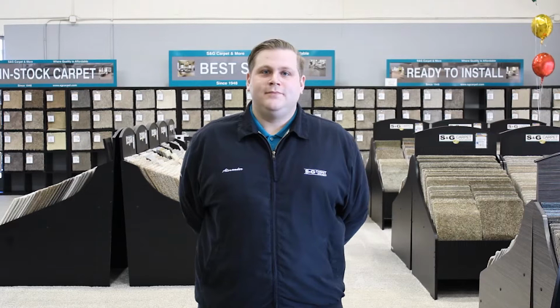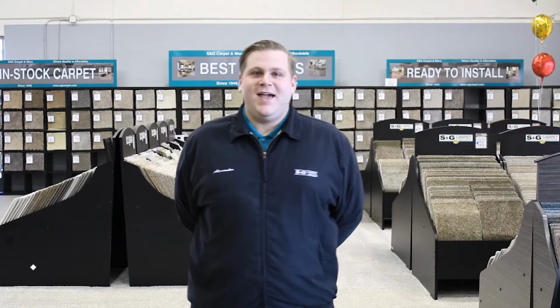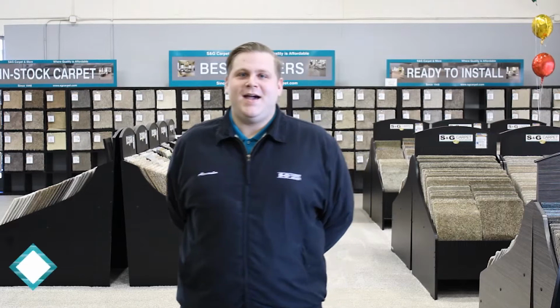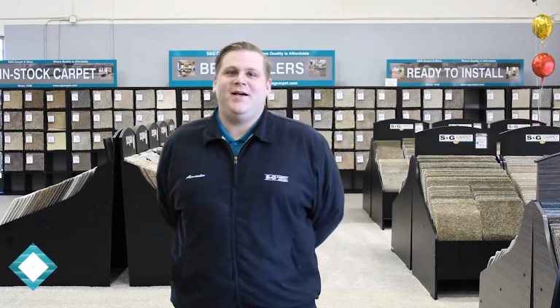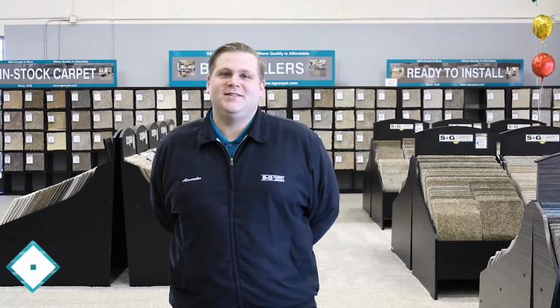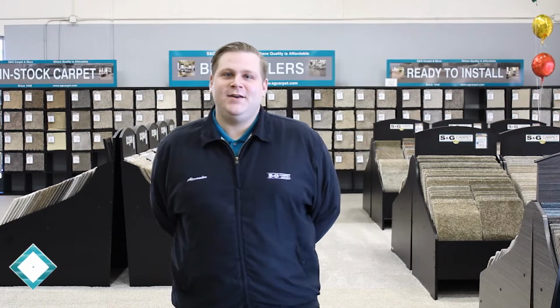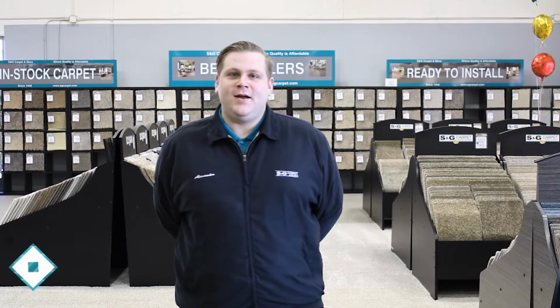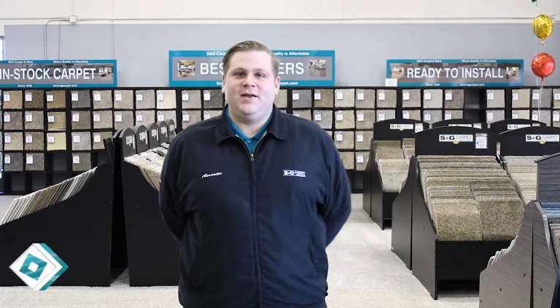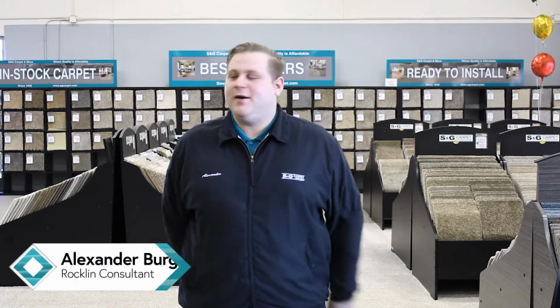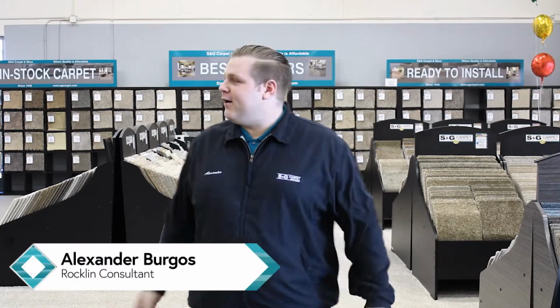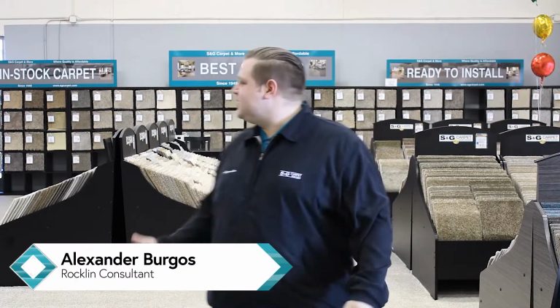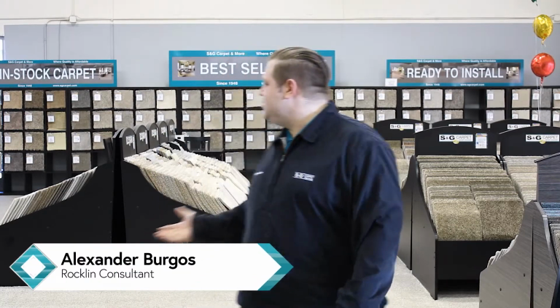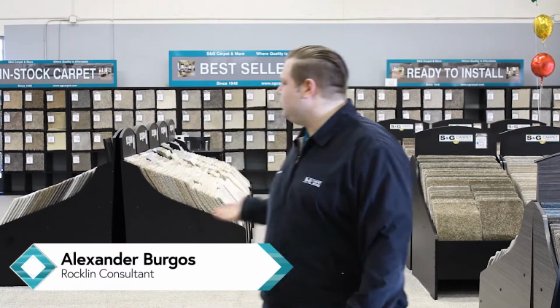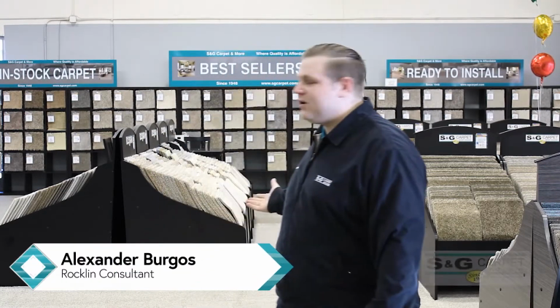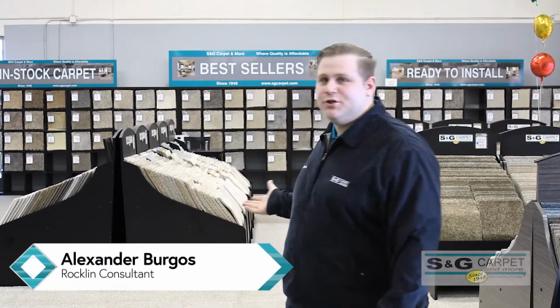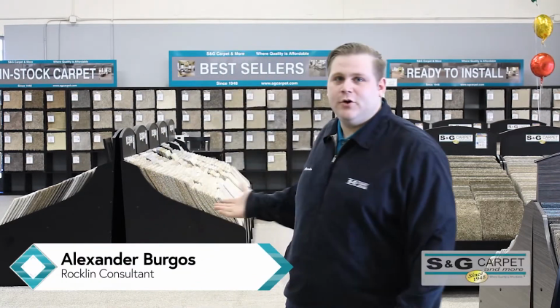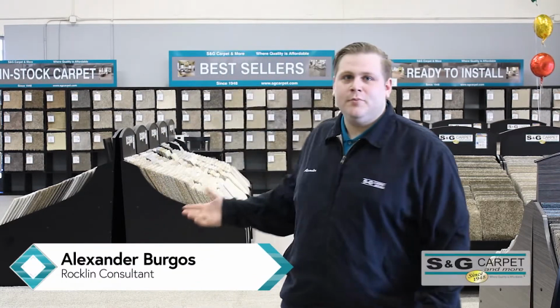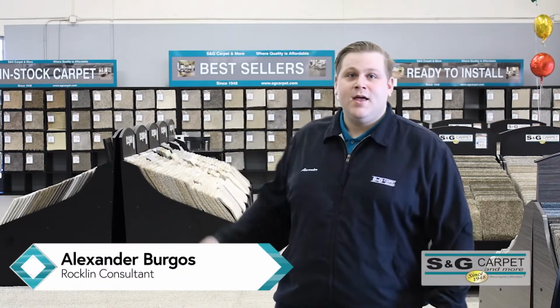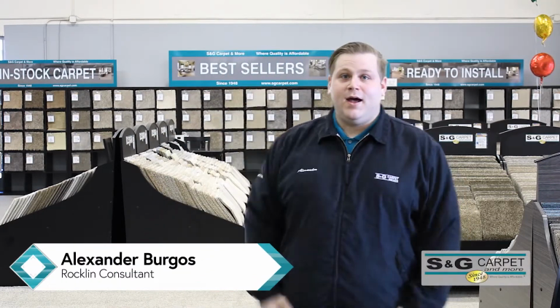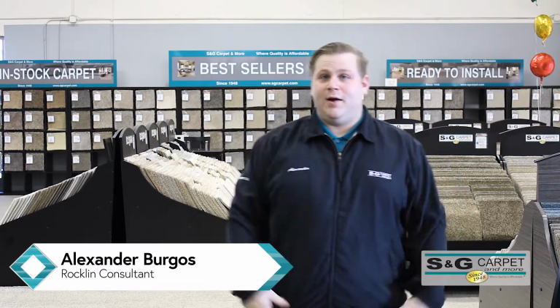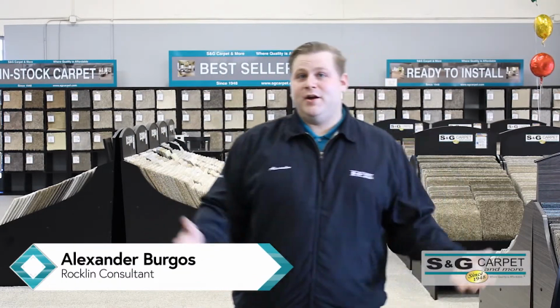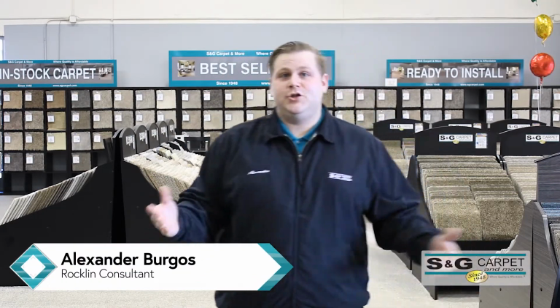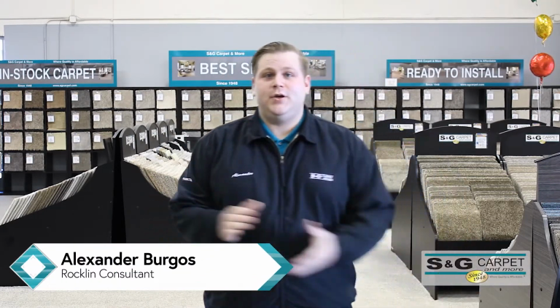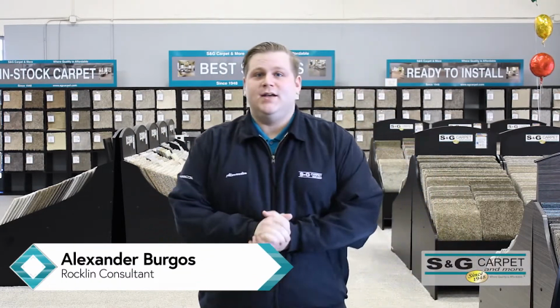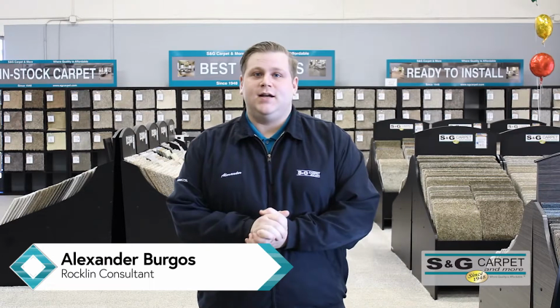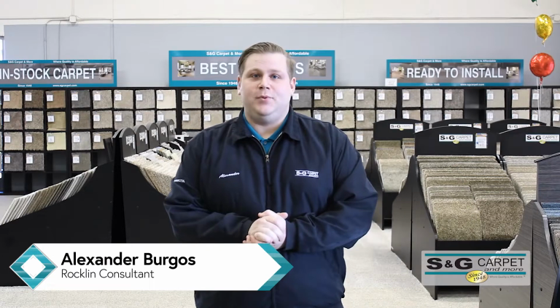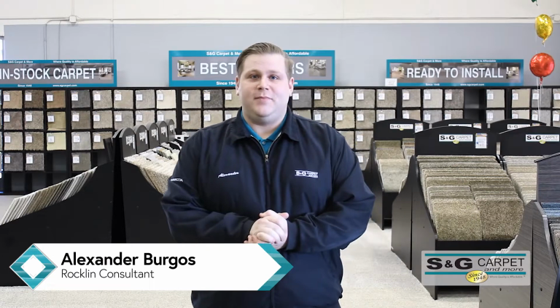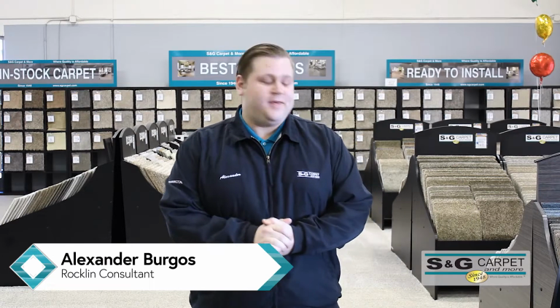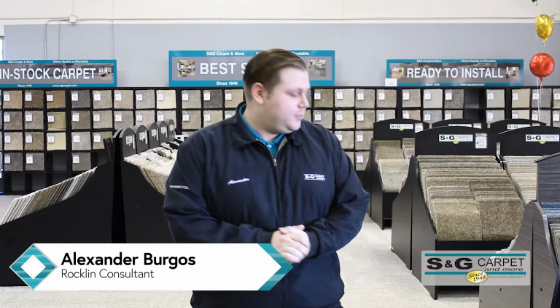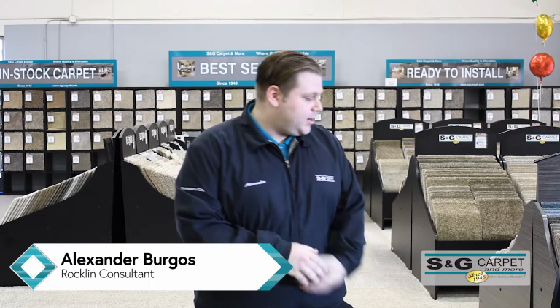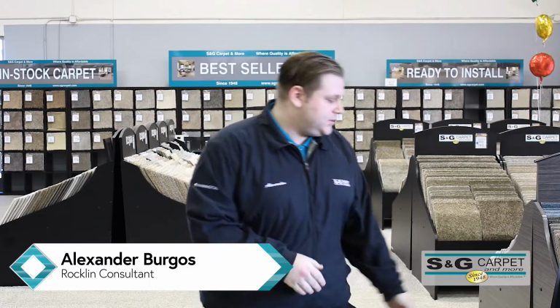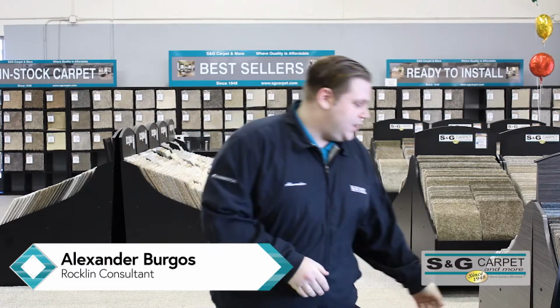Hey, I'm Alexander. I'm here at our S&D Rockland showroom. I wanted to show you guys a couple of my favorite products today.